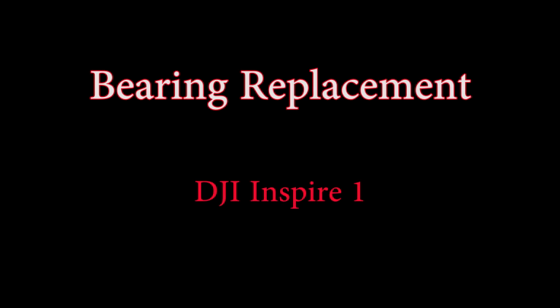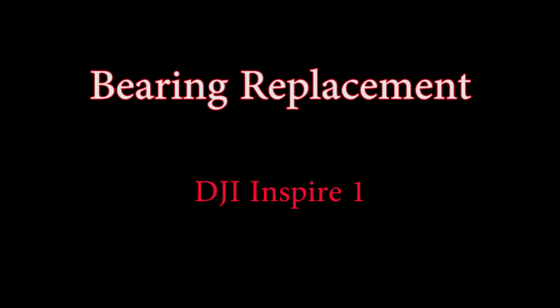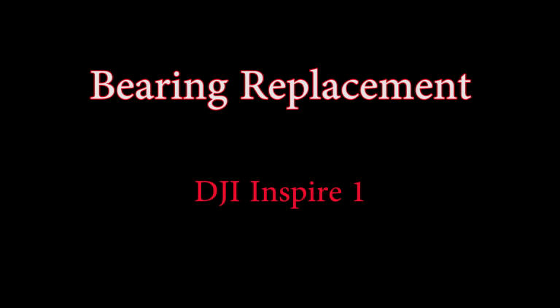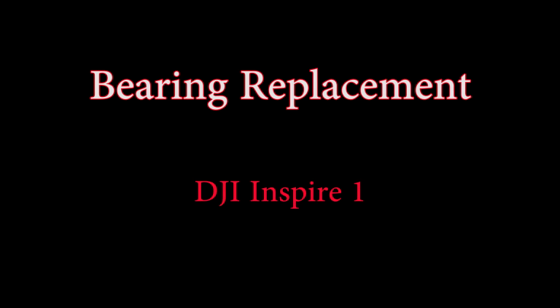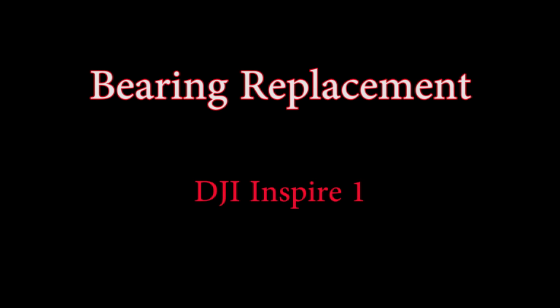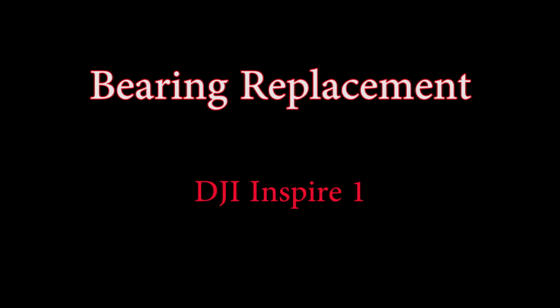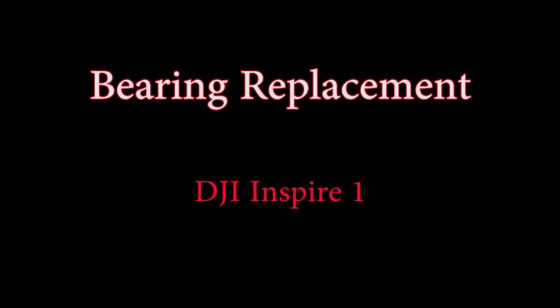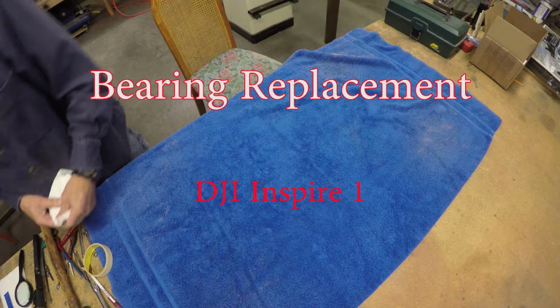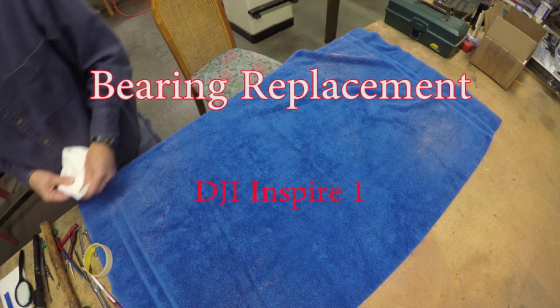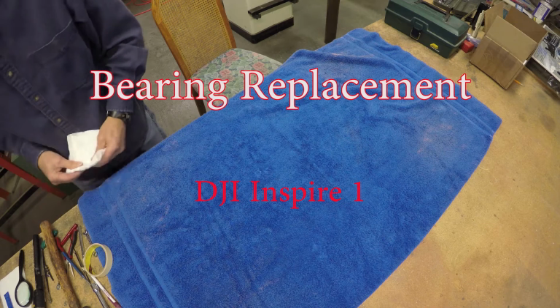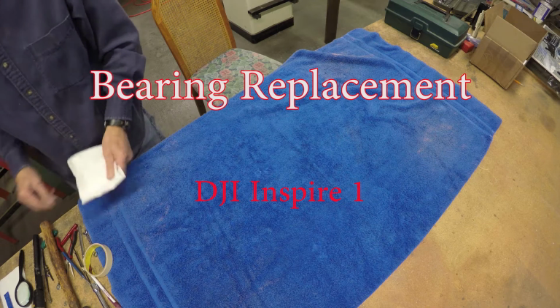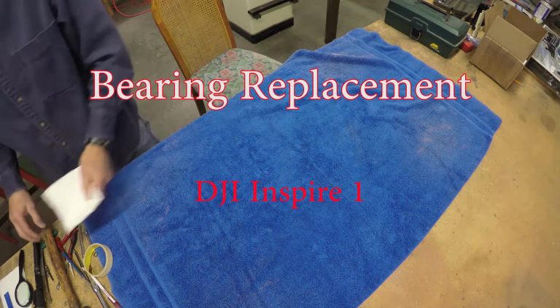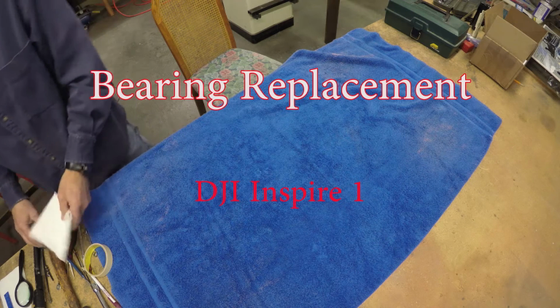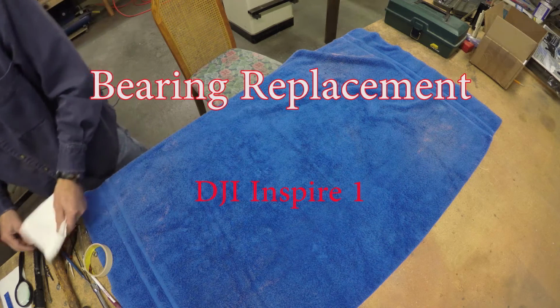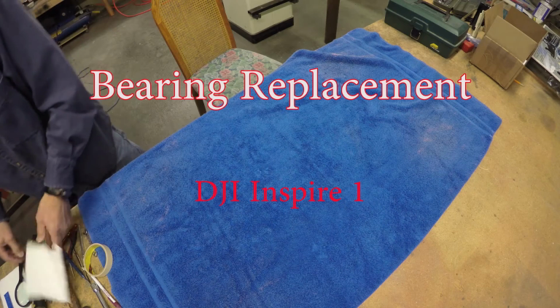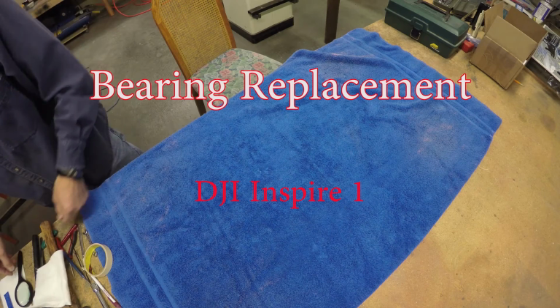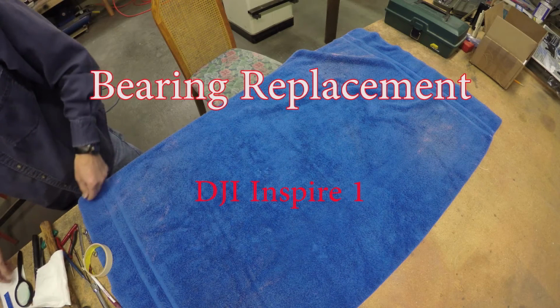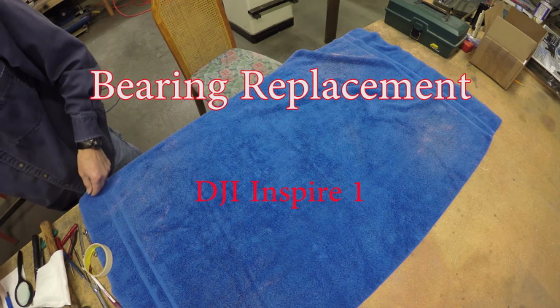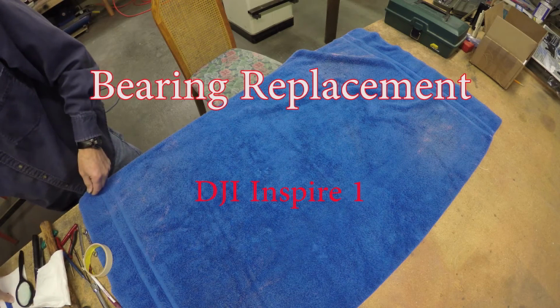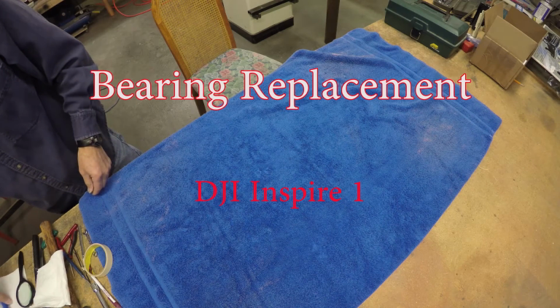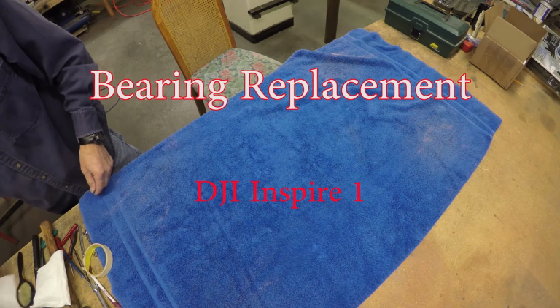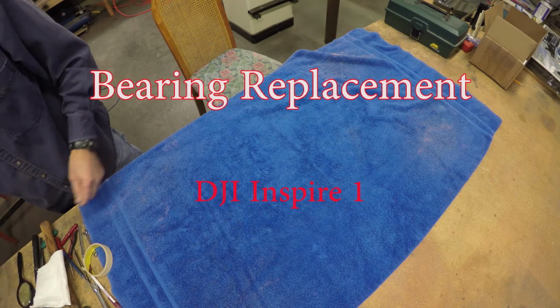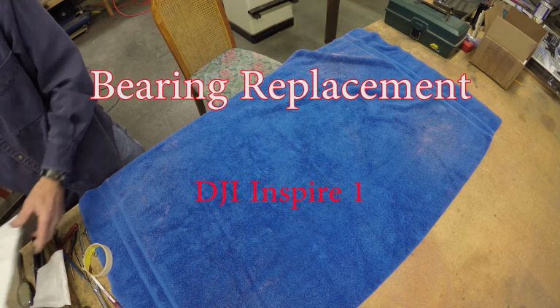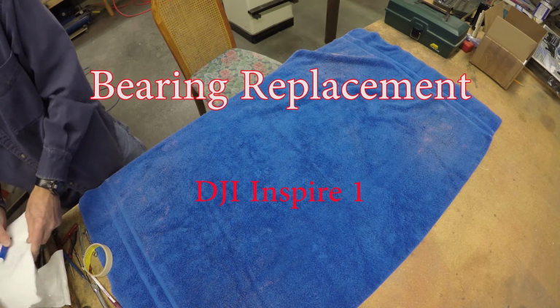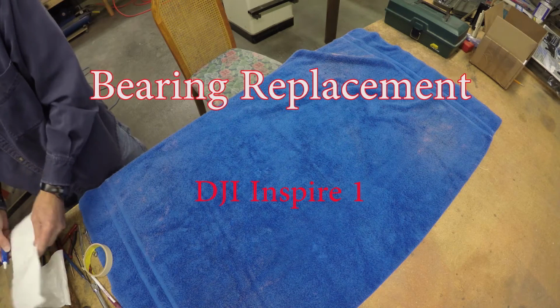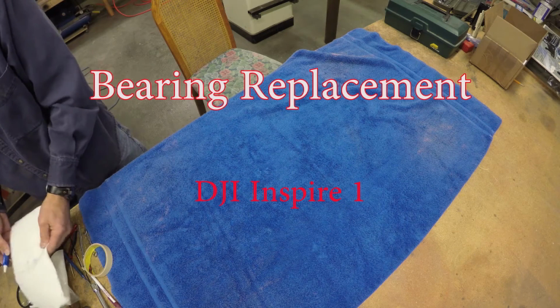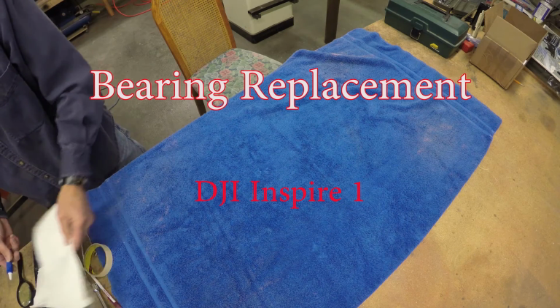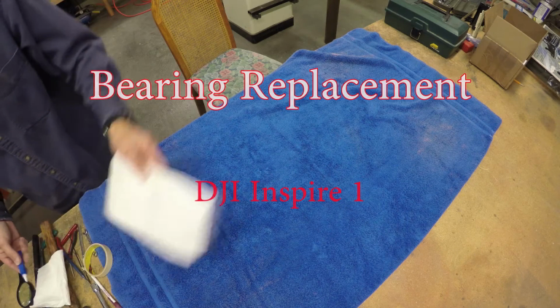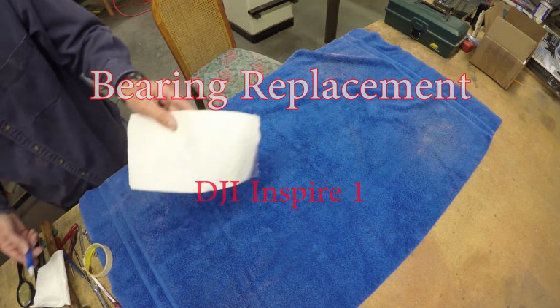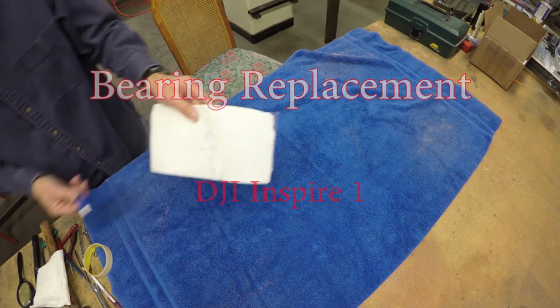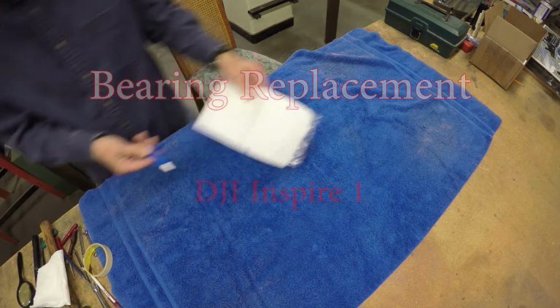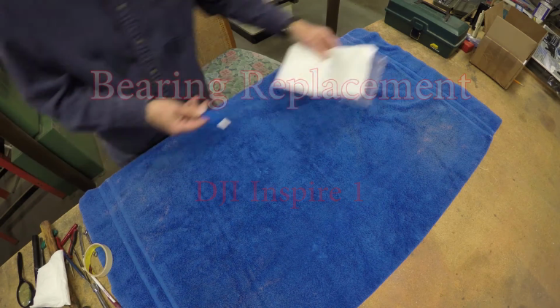Bob here. Today I want to show you how to replace the bearings on a DJI Inspire 1.